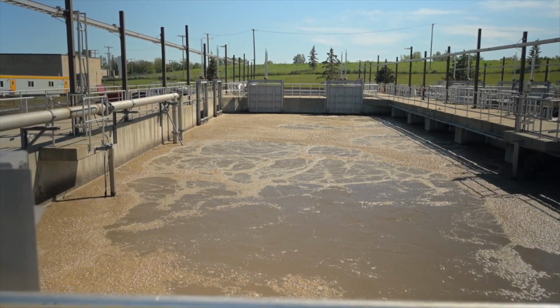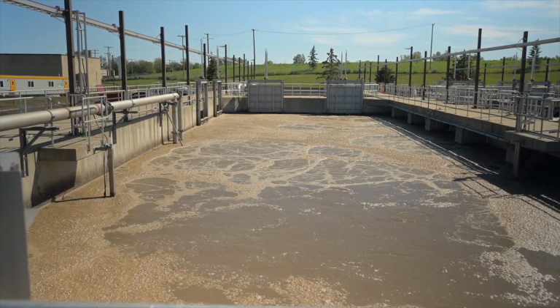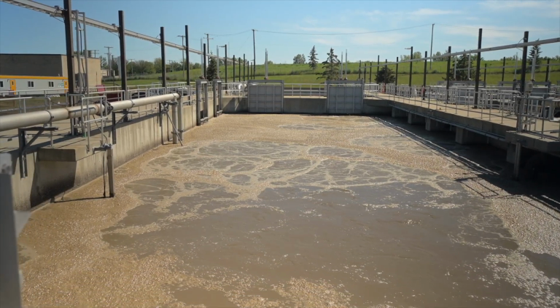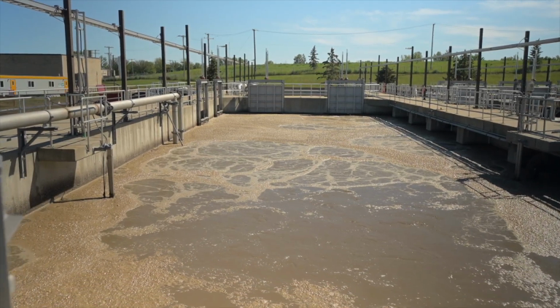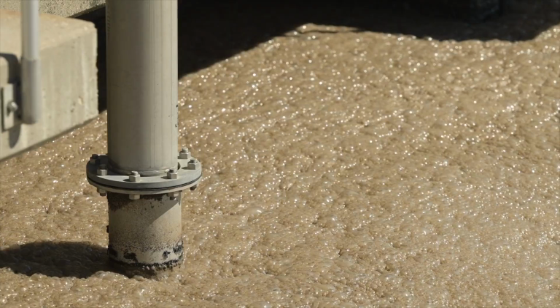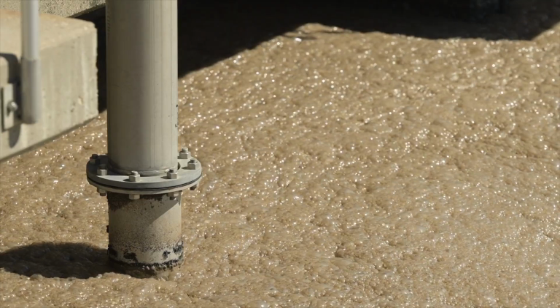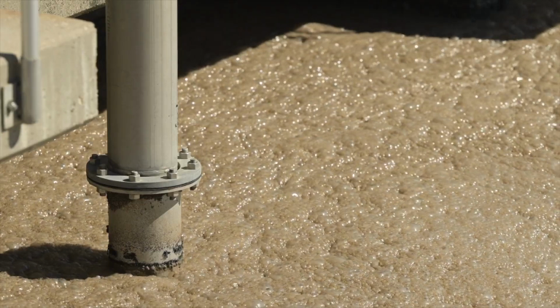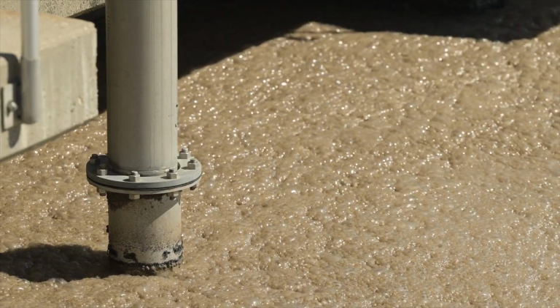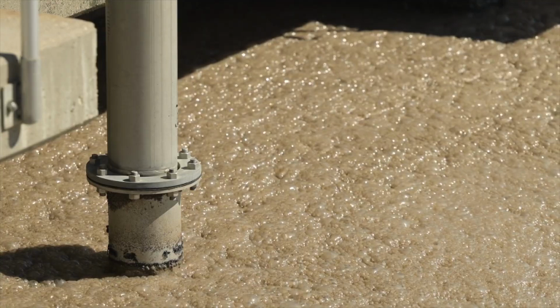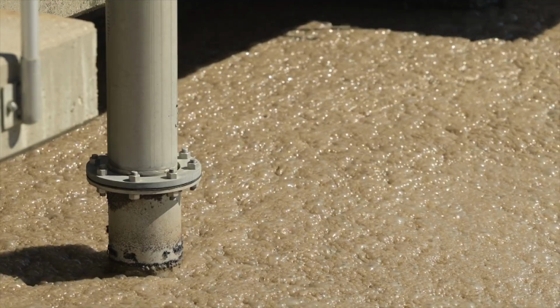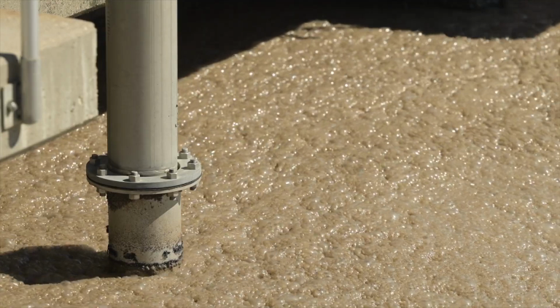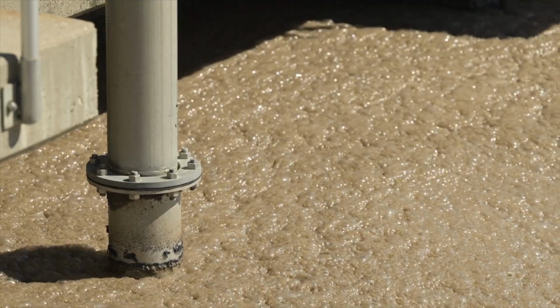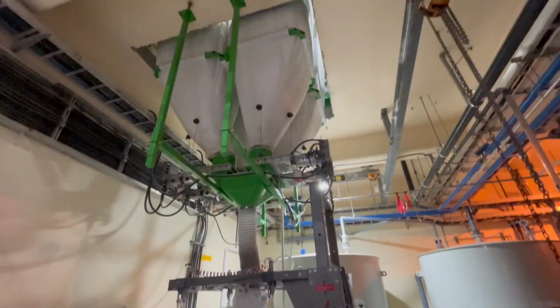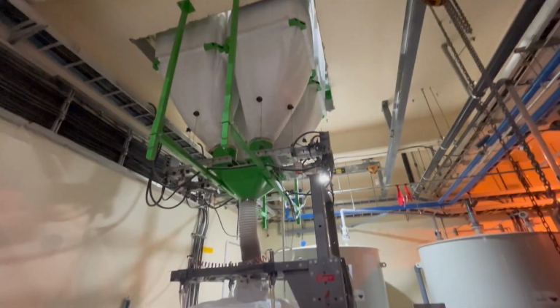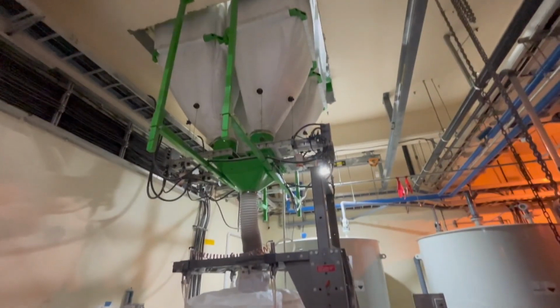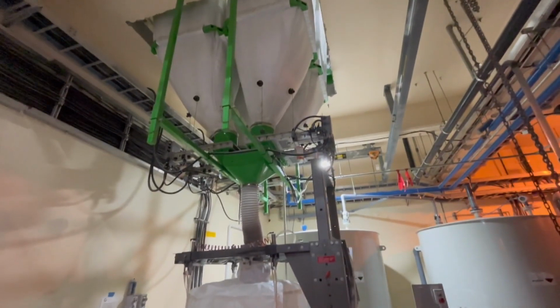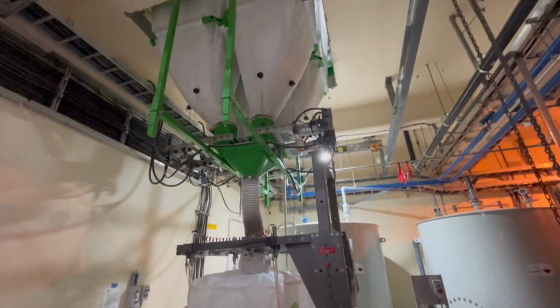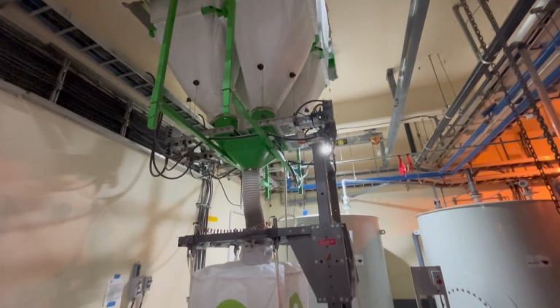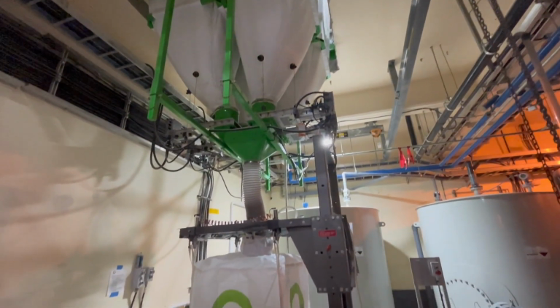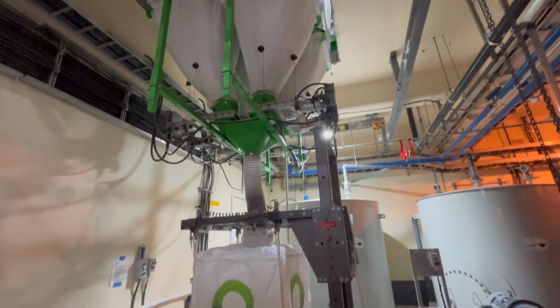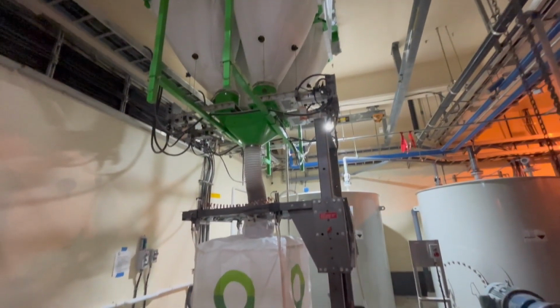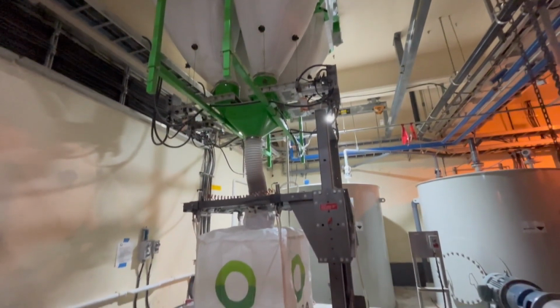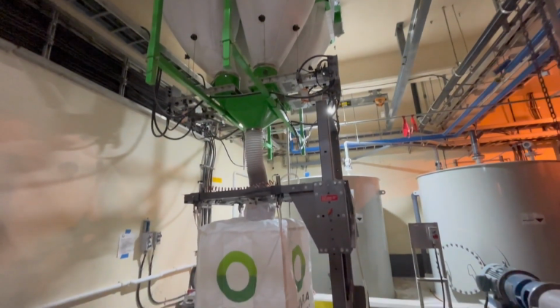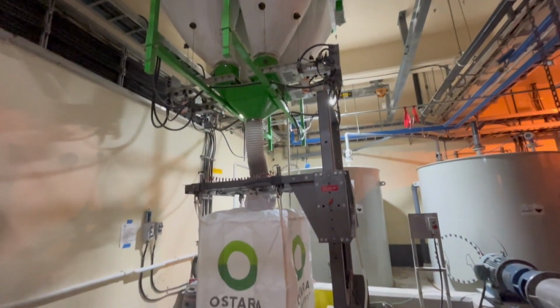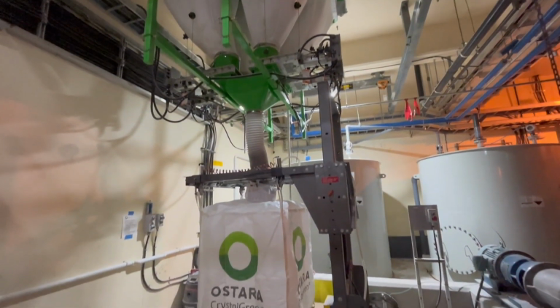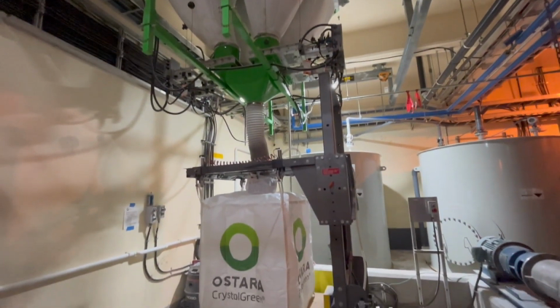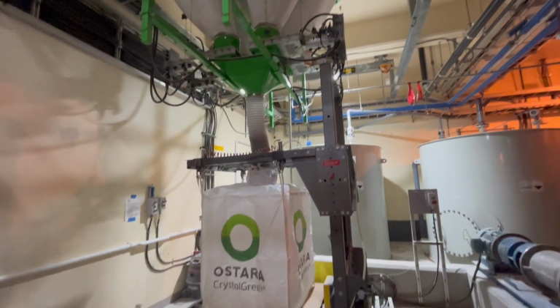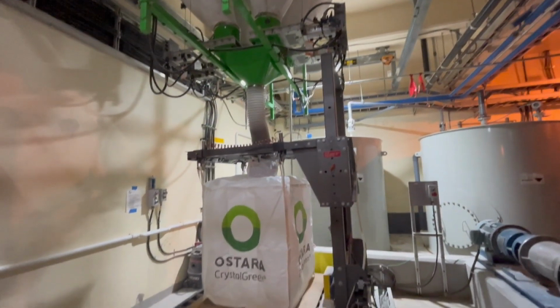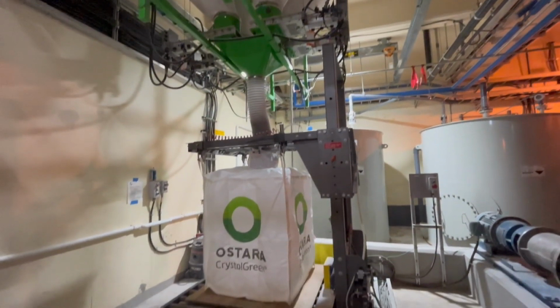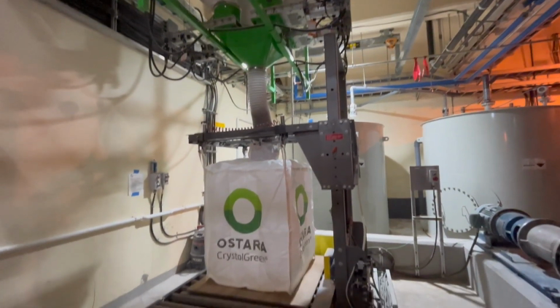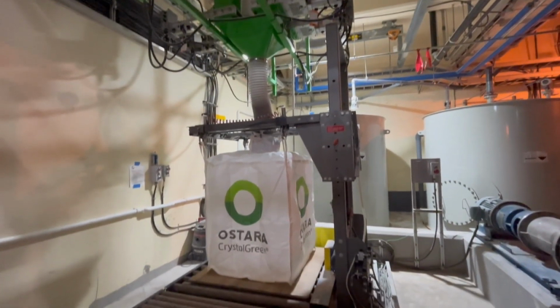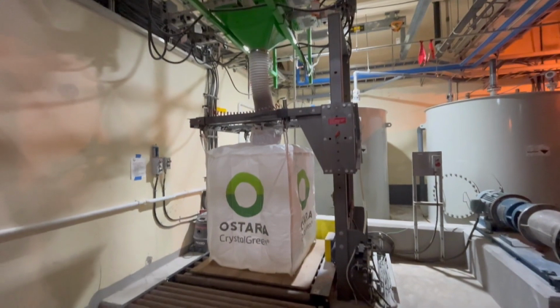Eventually, the nitrogen and phosphorus is recovered from the bacteria and used to produce an environmentally friendly fertilizer.